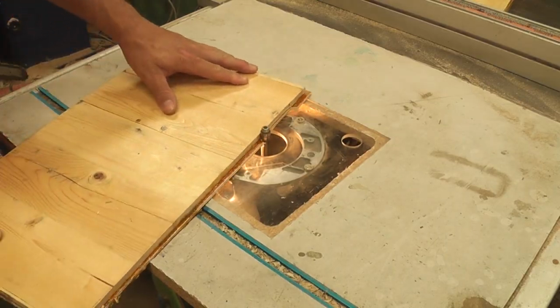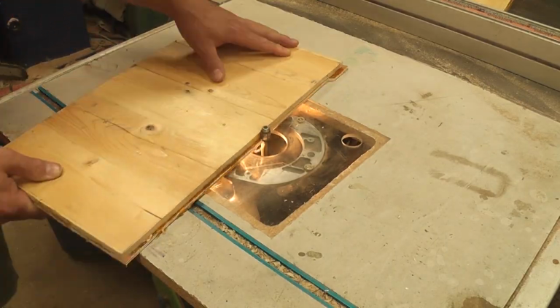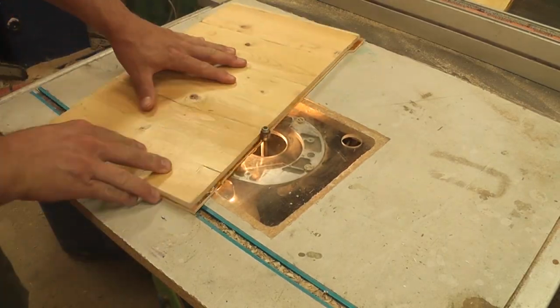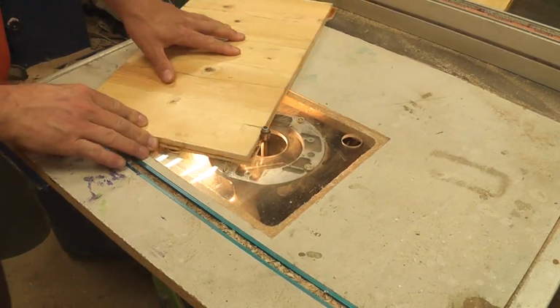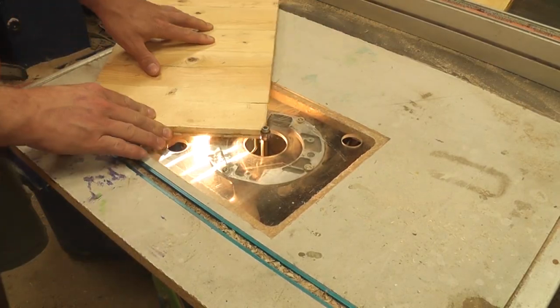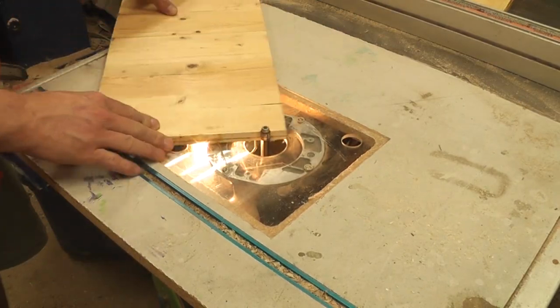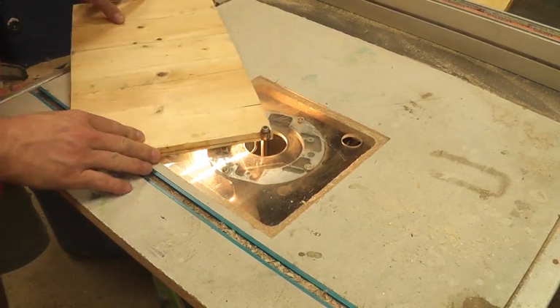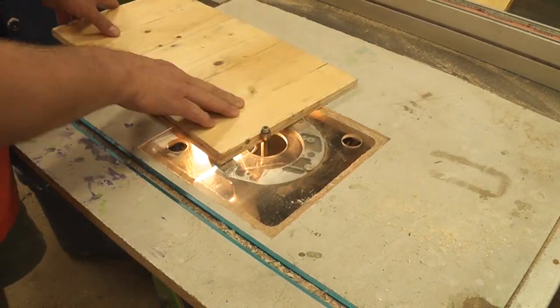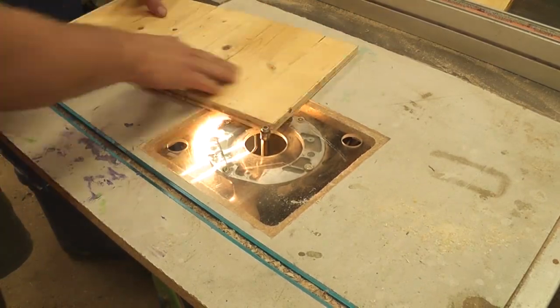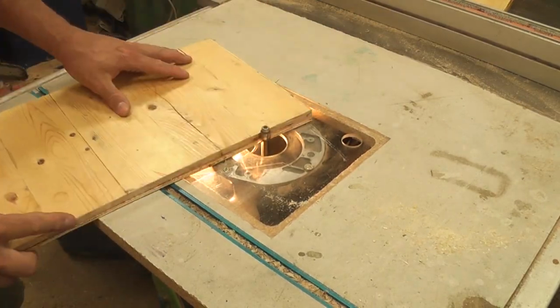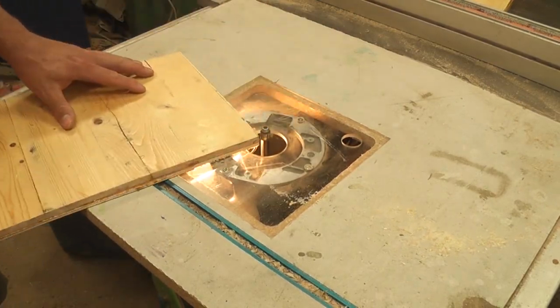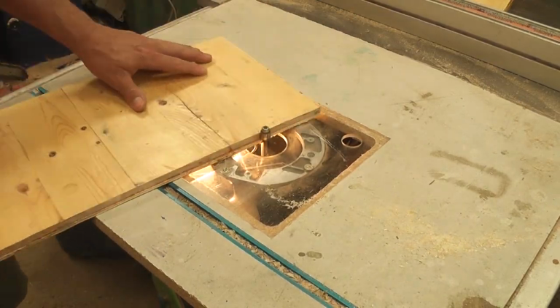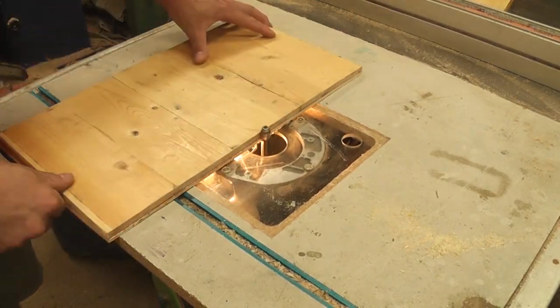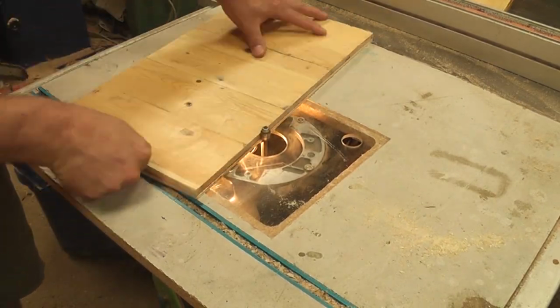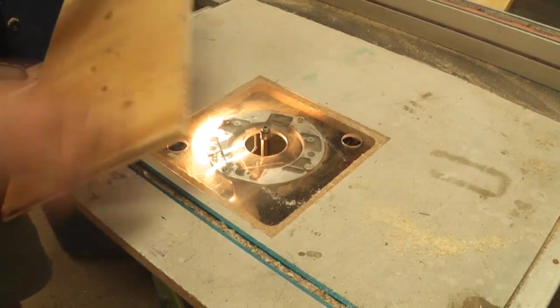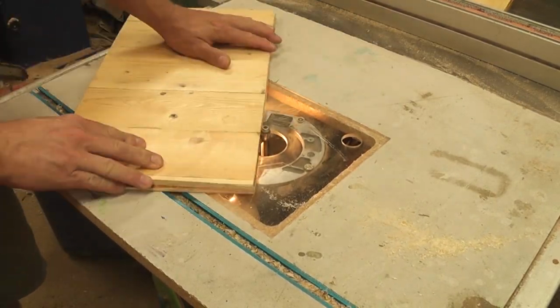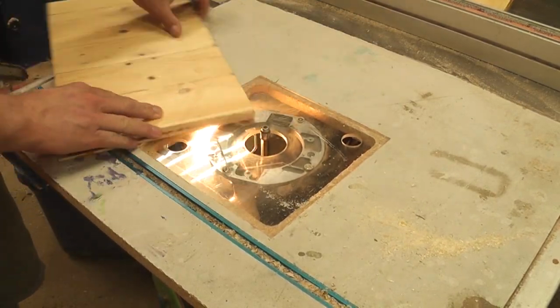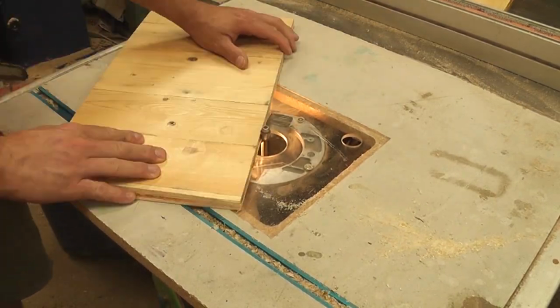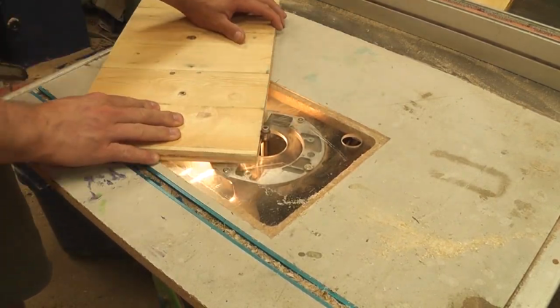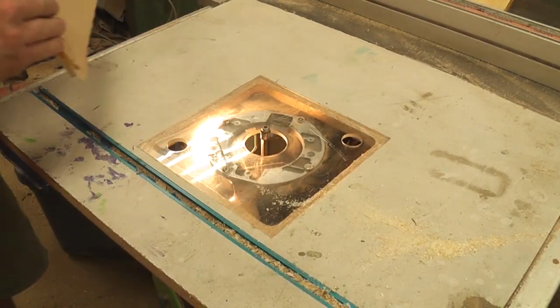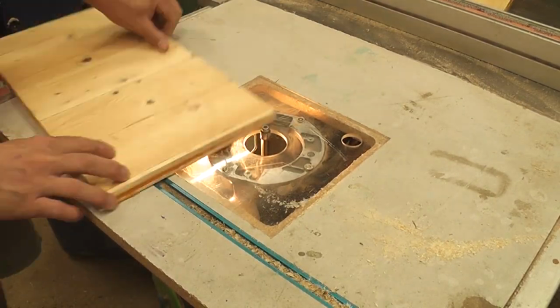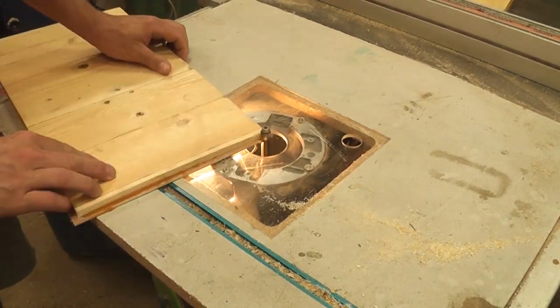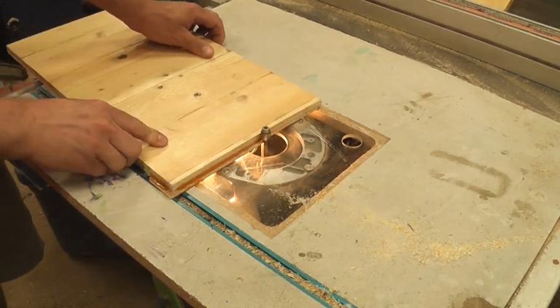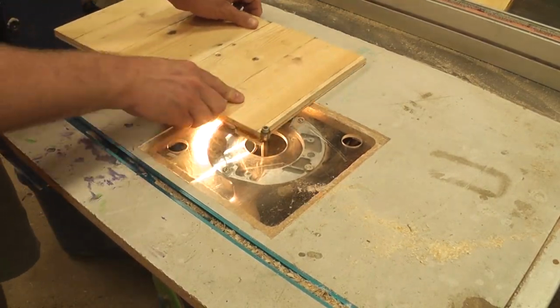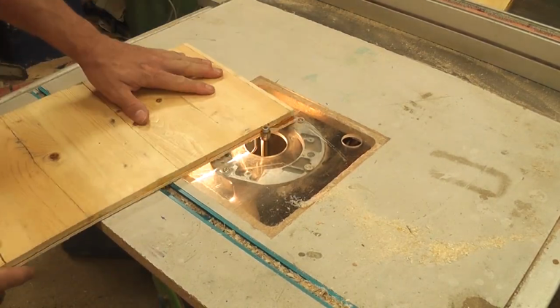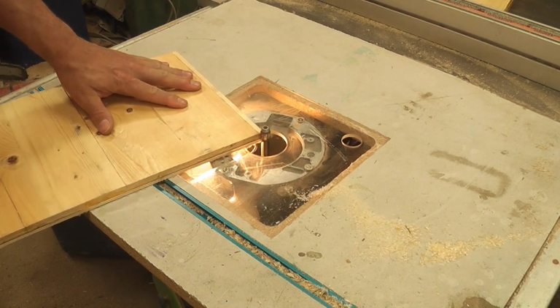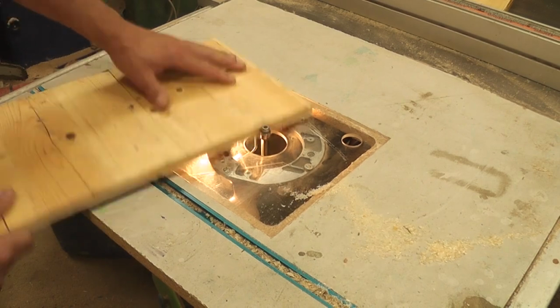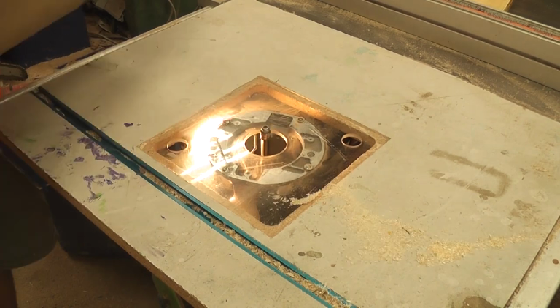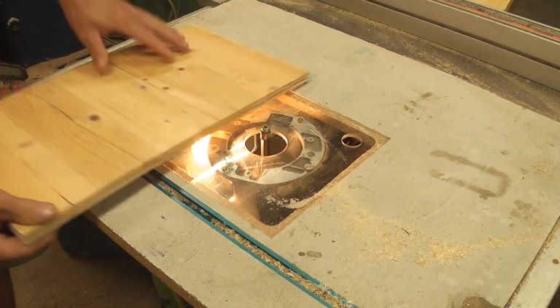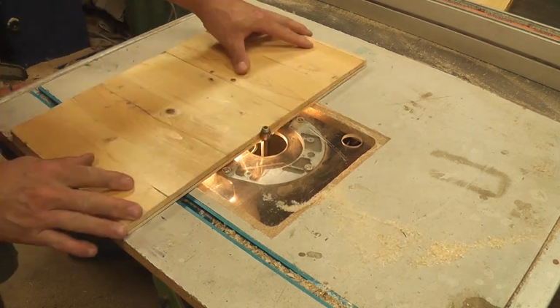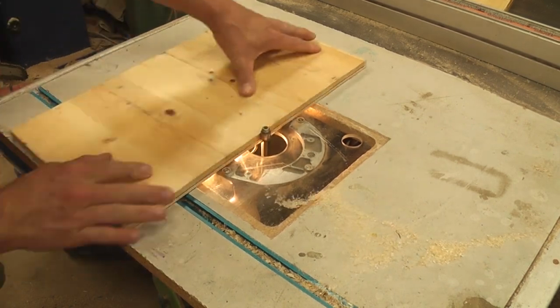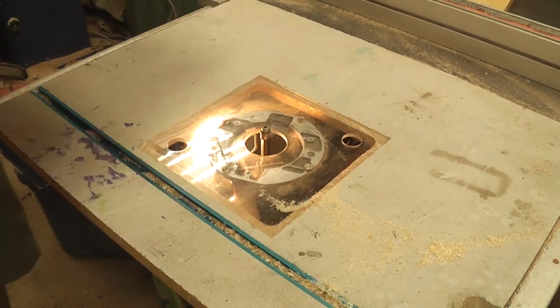Because I made sure there was an overhang when I glued the backing, I flush cut that off with the router.